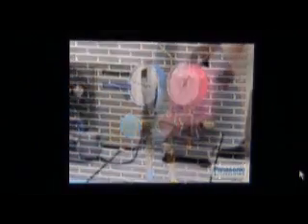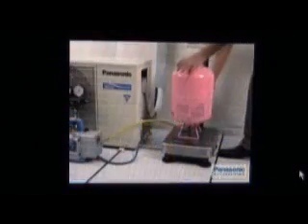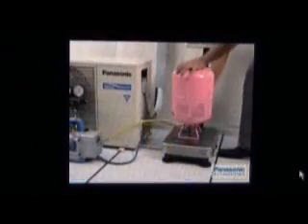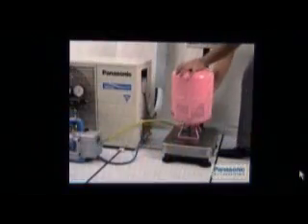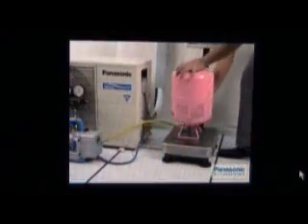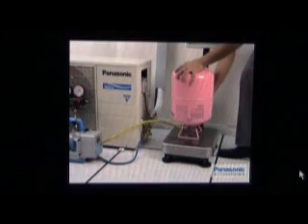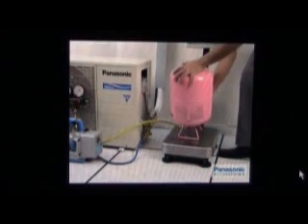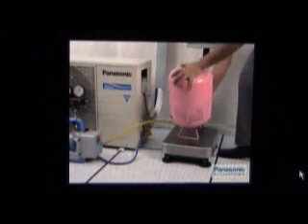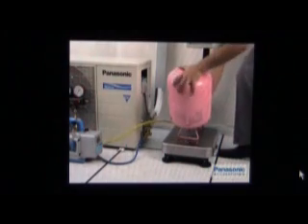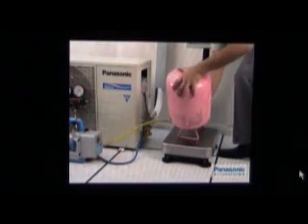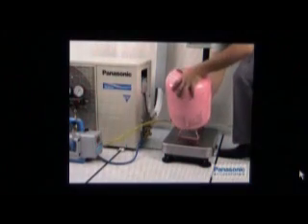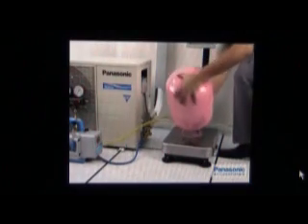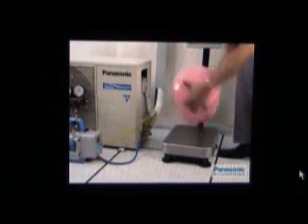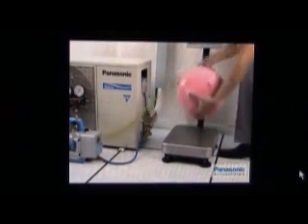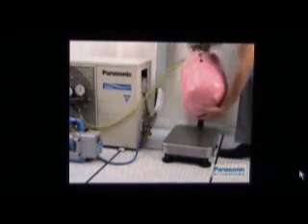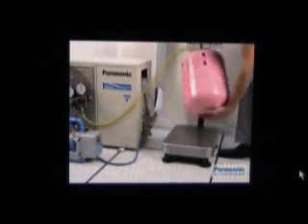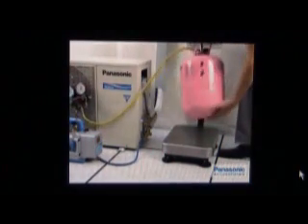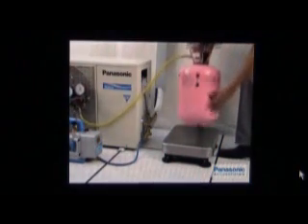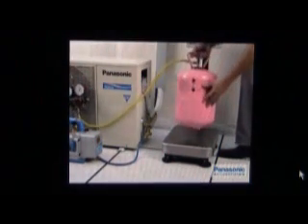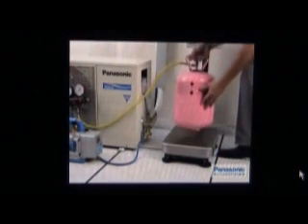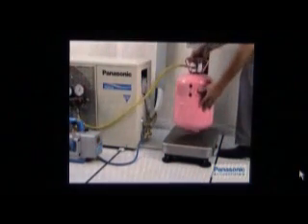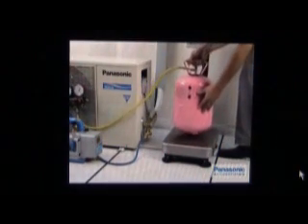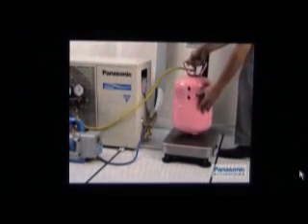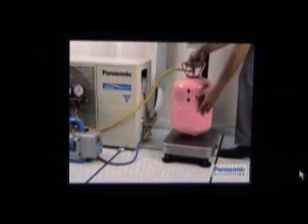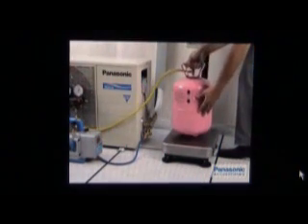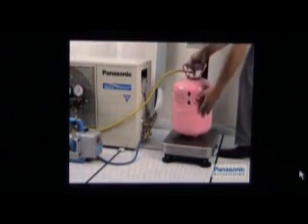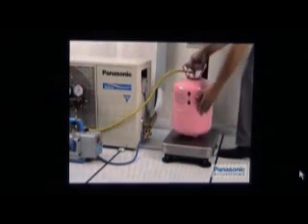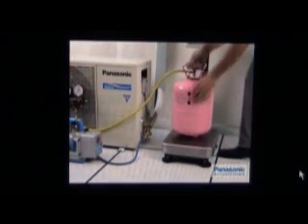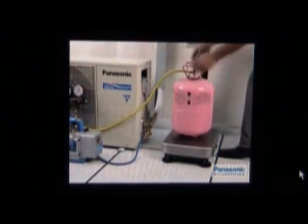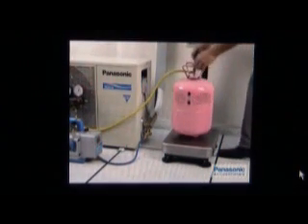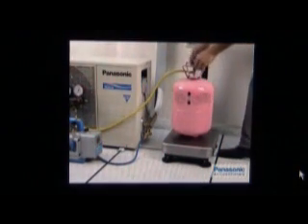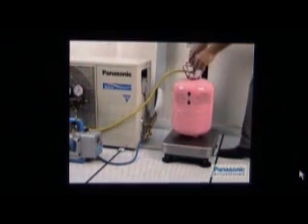Disconnect all charging hoses. Stop the unit and fix back the control board cover.